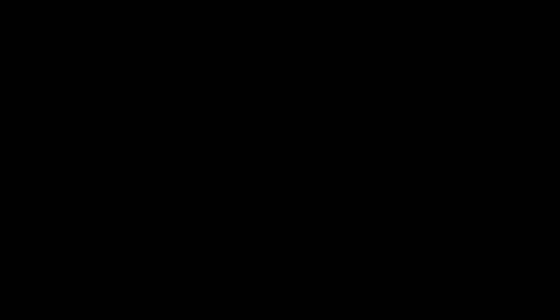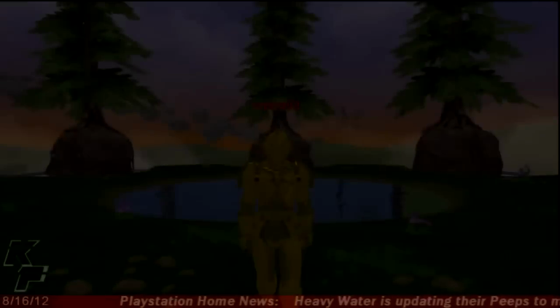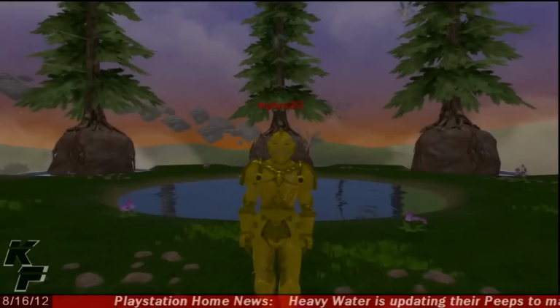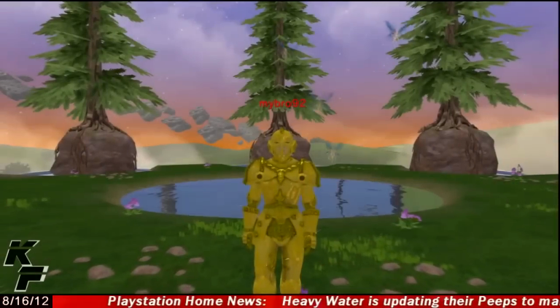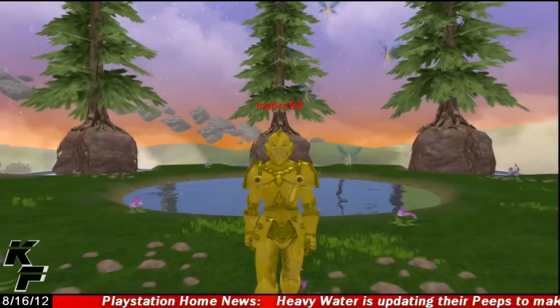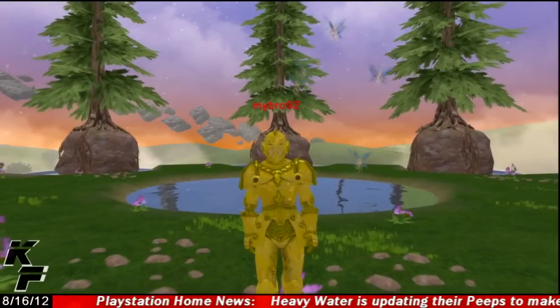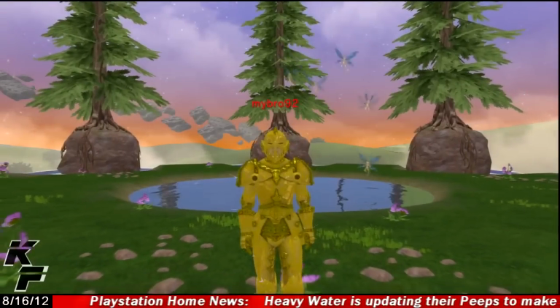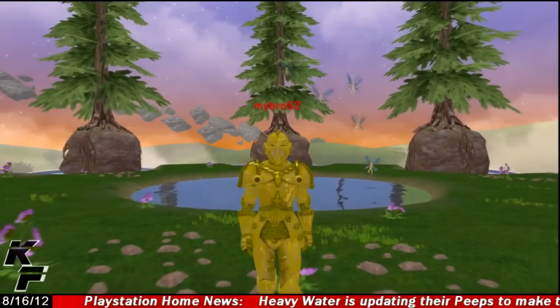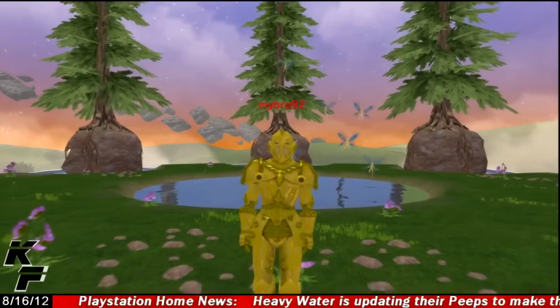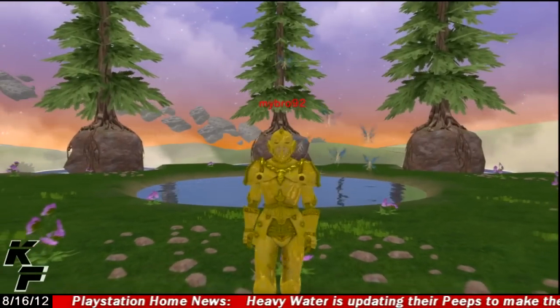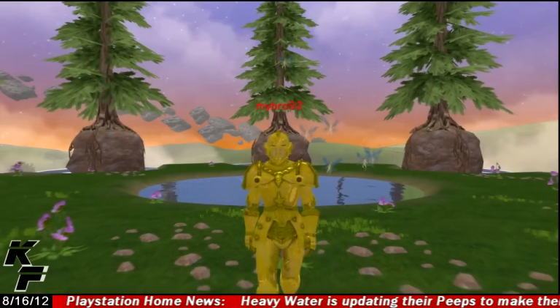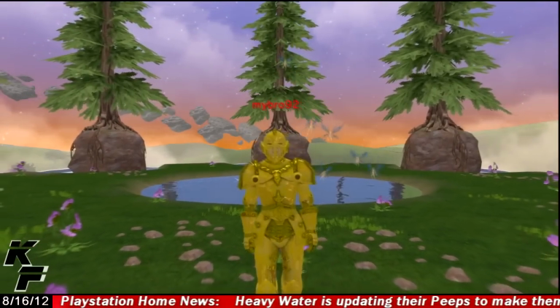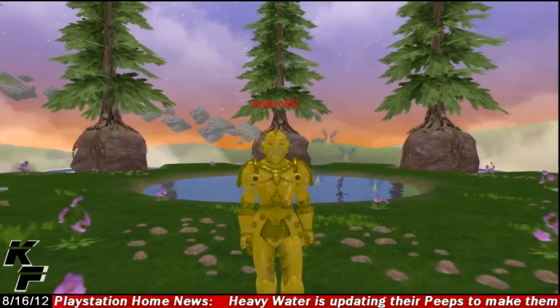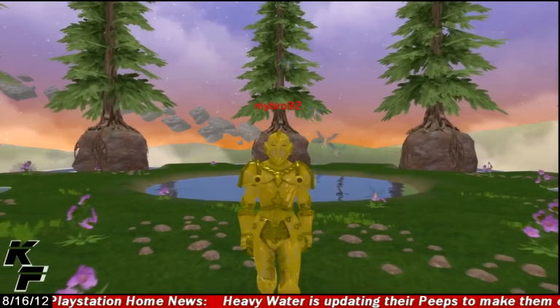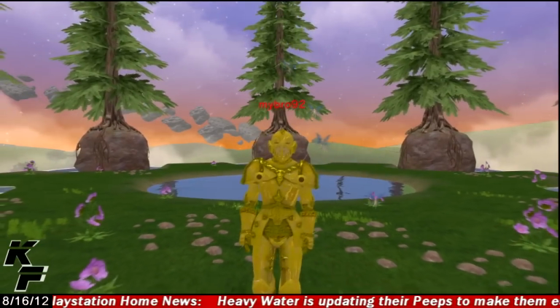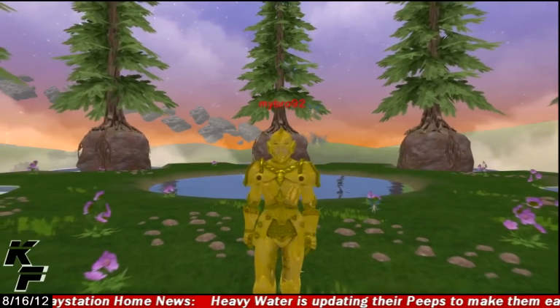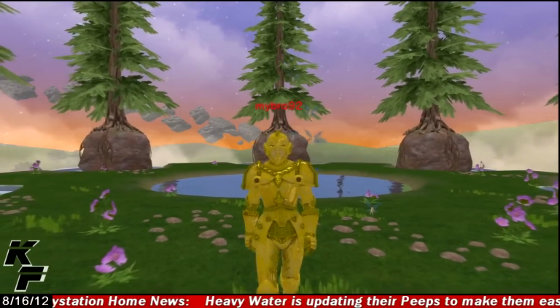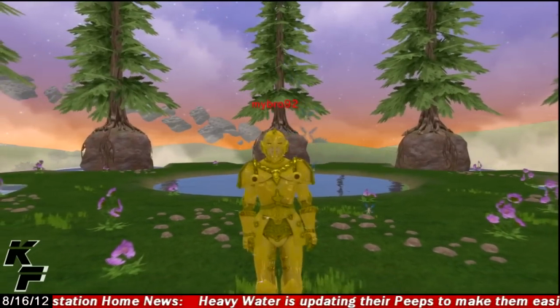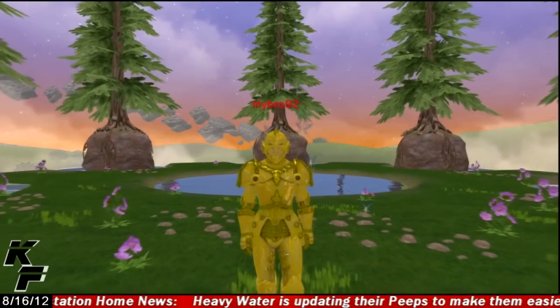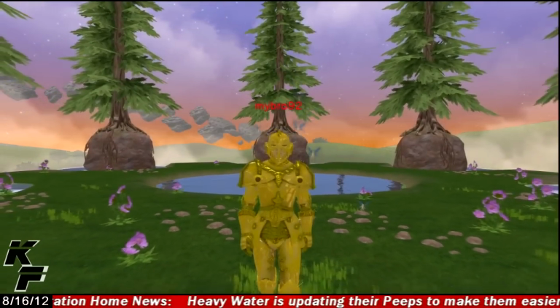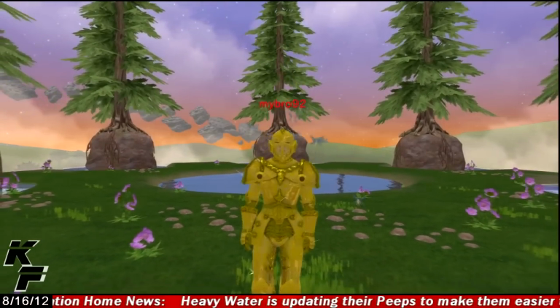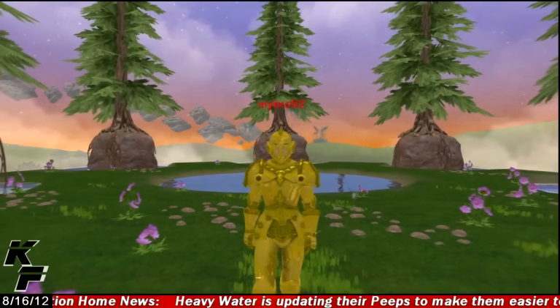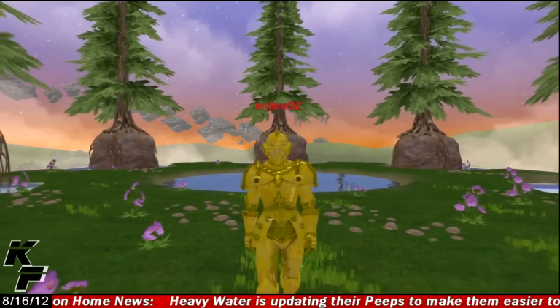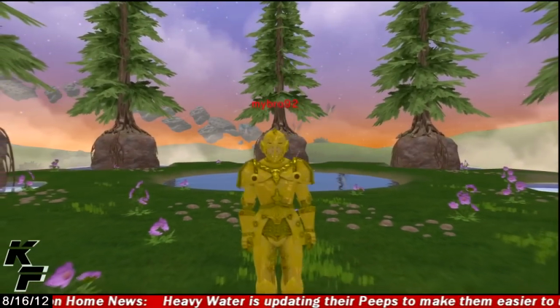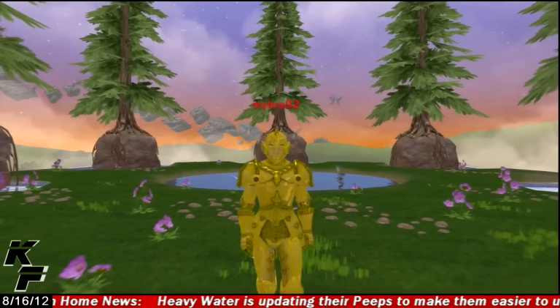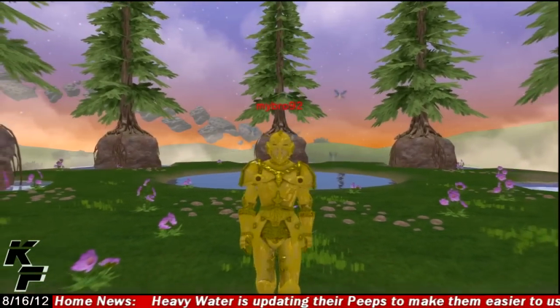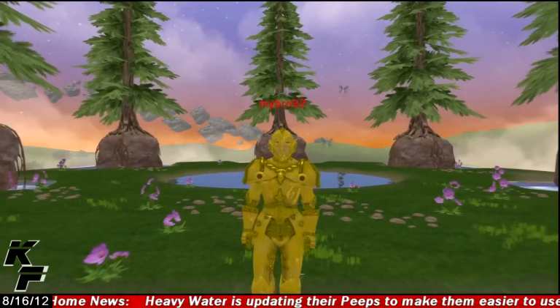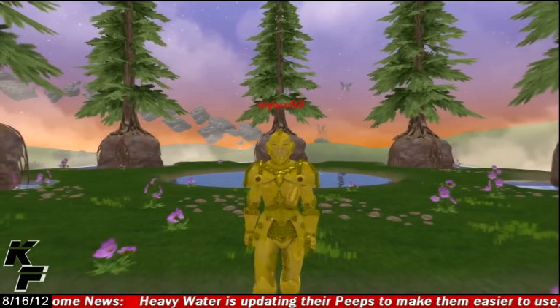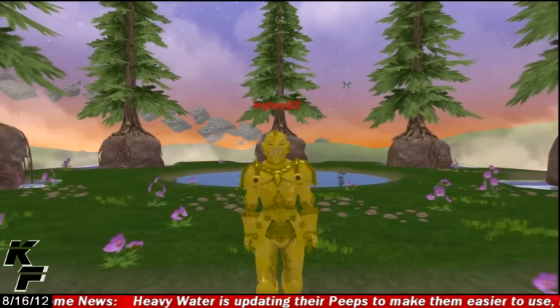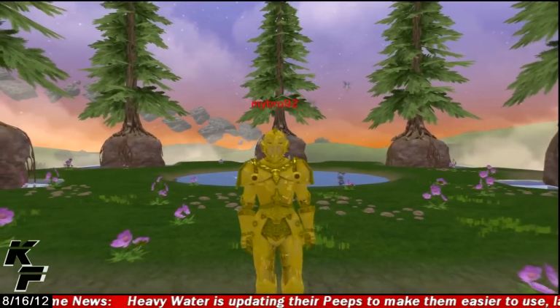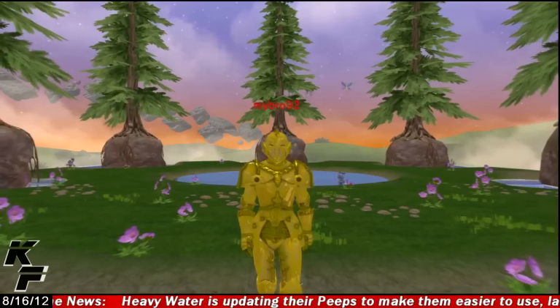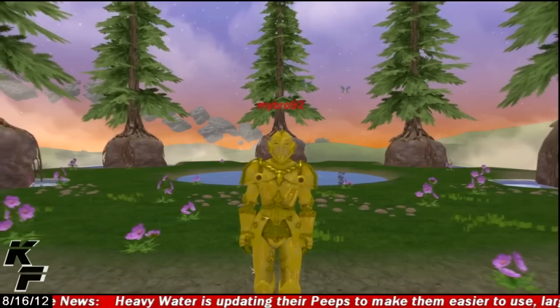What's up guys, this is Captain Fahey coming at you from PlayStation Home, and today we're going to be taking a quick look at the Avalon Keep Personal Space developed by Heavy Water.